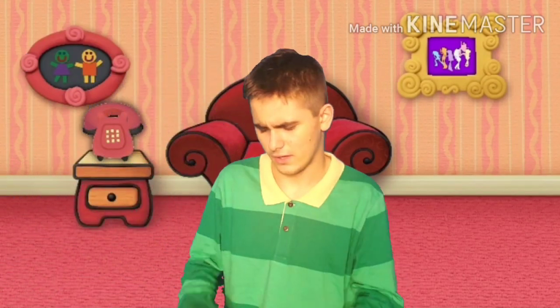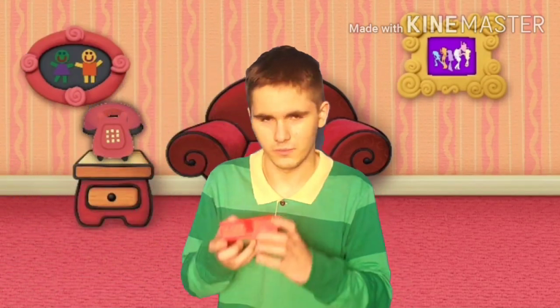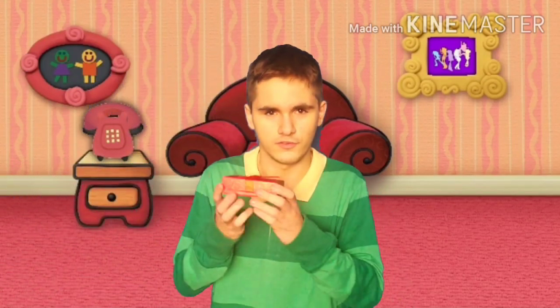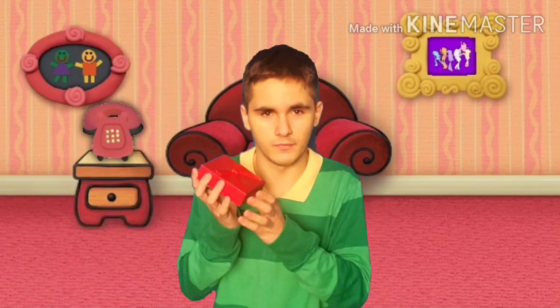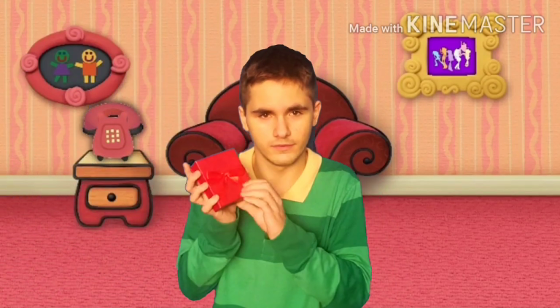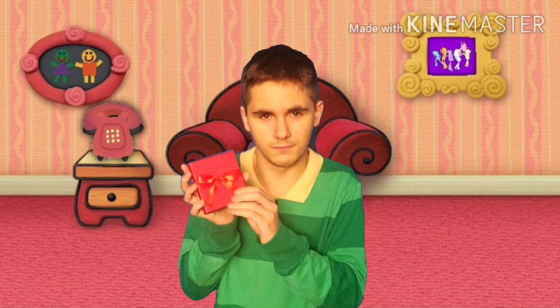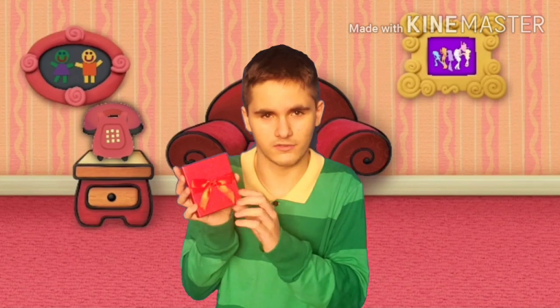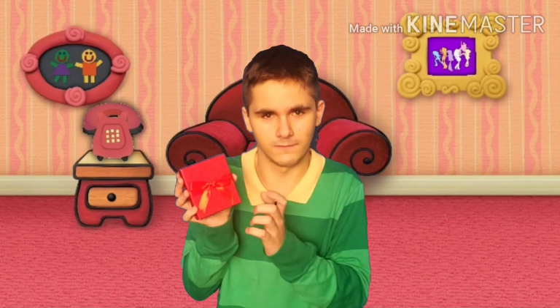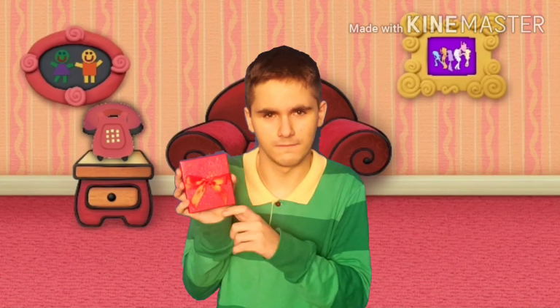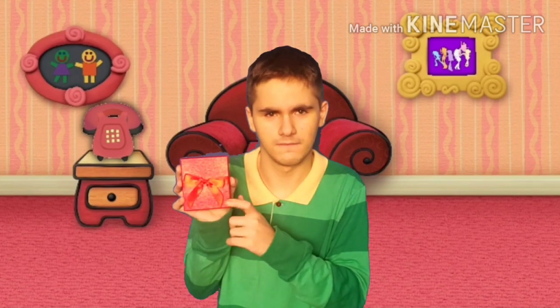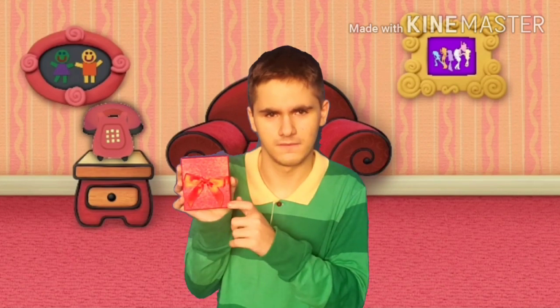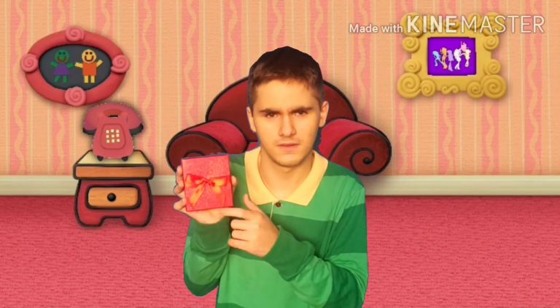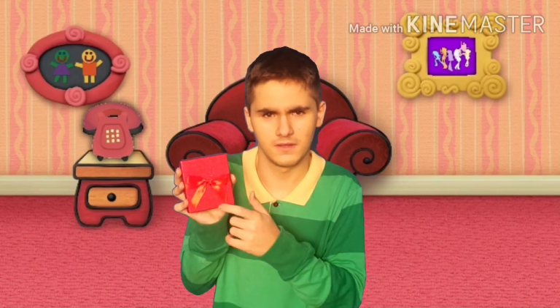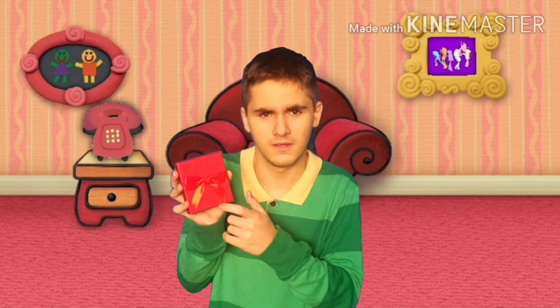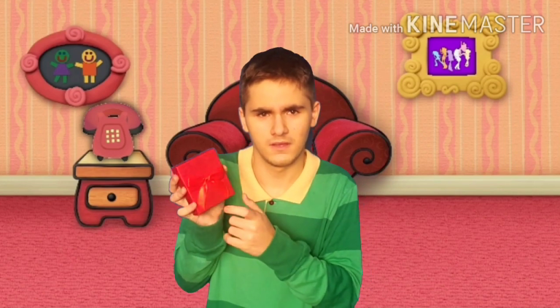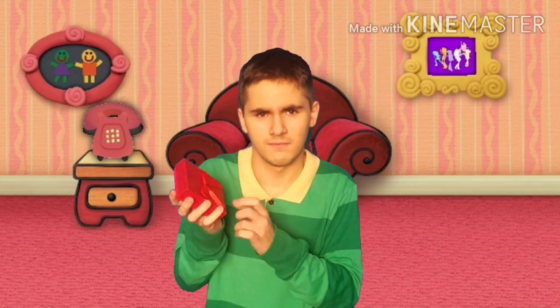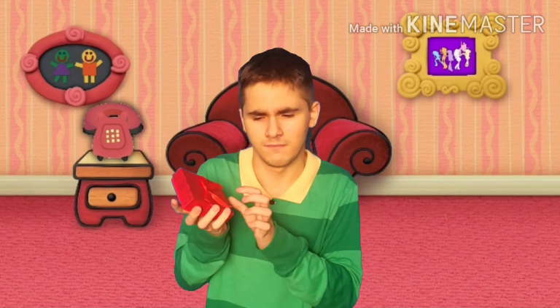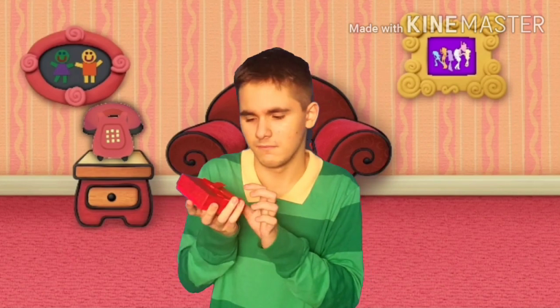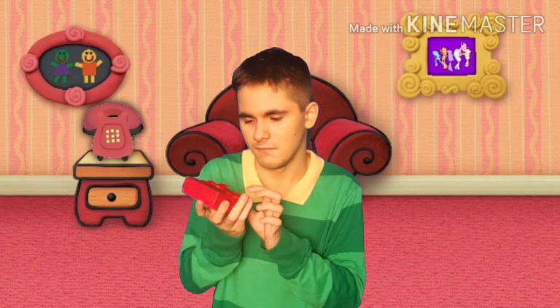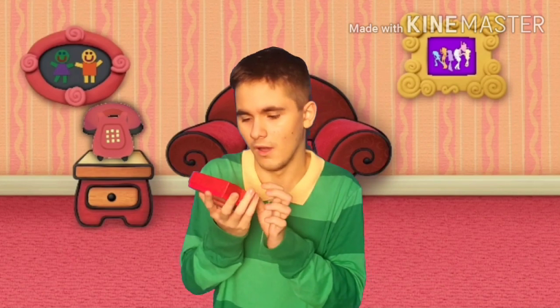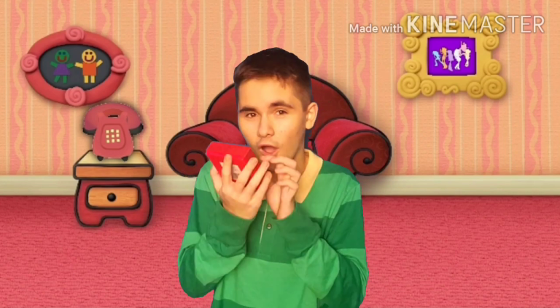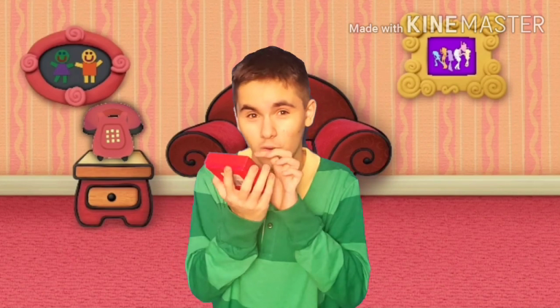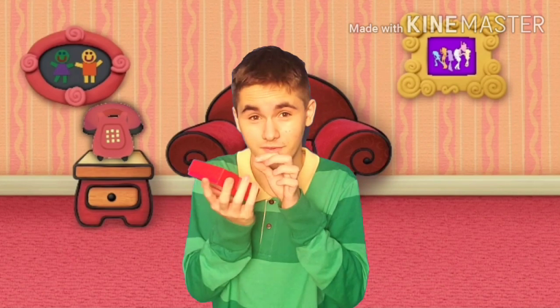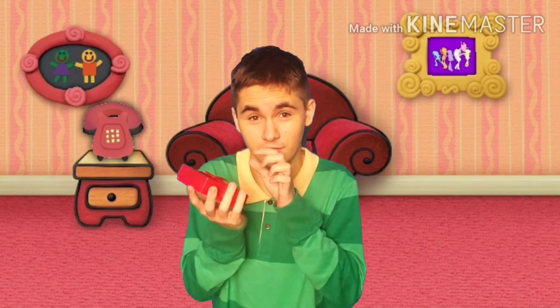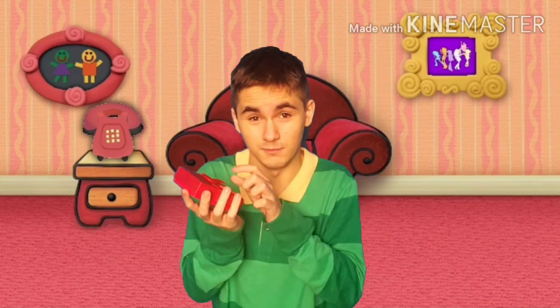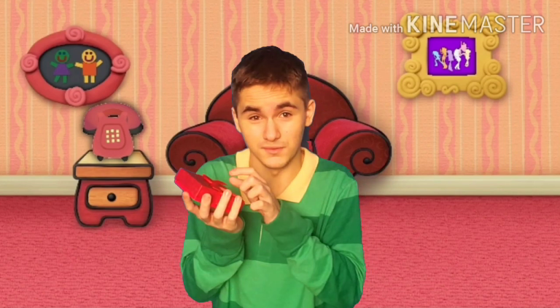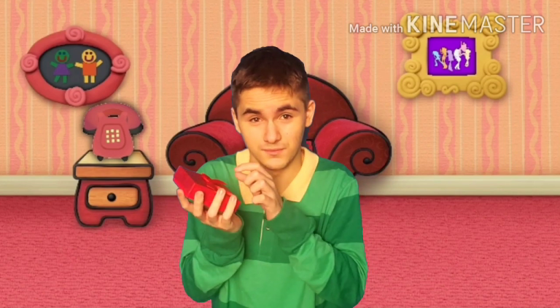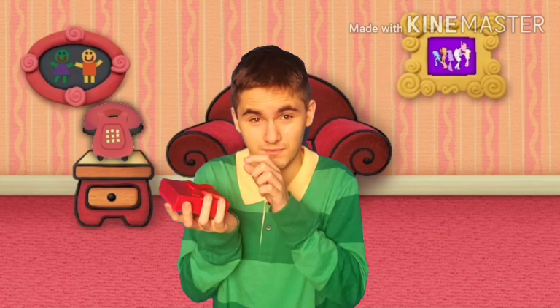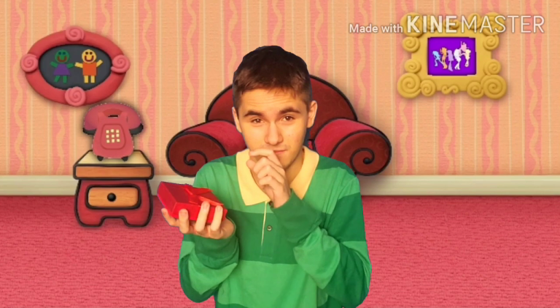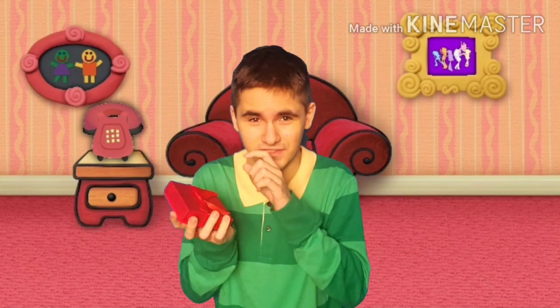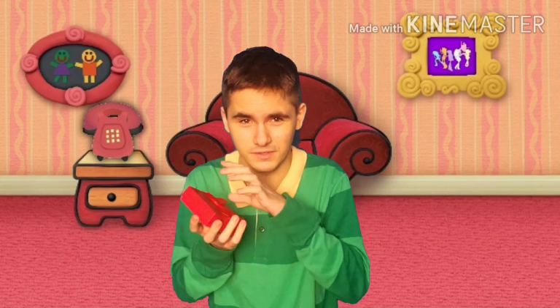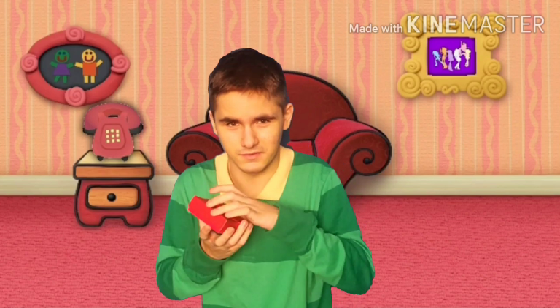Hey, where'd the small yellow box come from? Oh, it says it's from Blue. Let's open it.